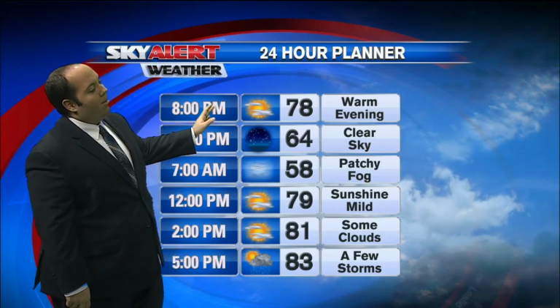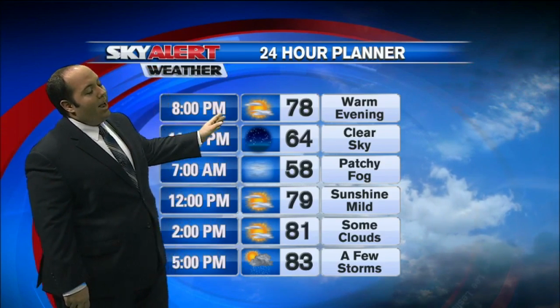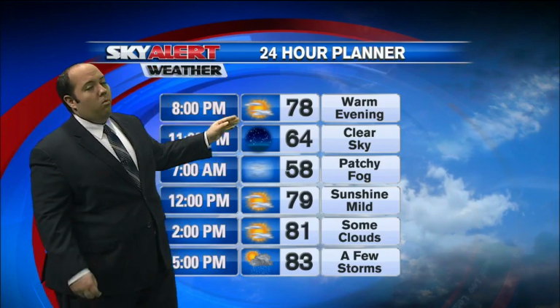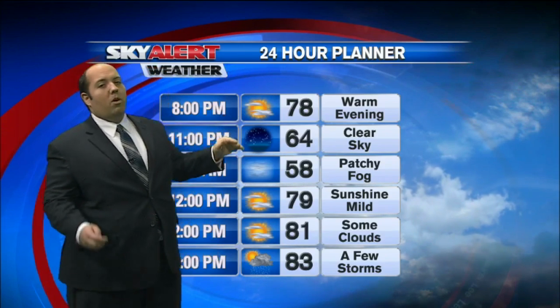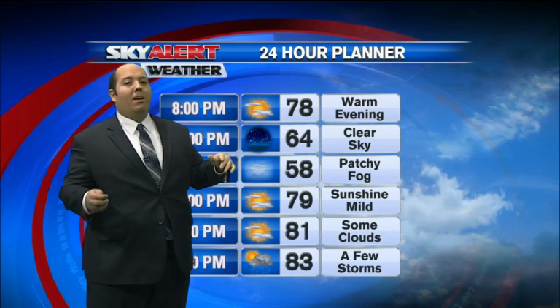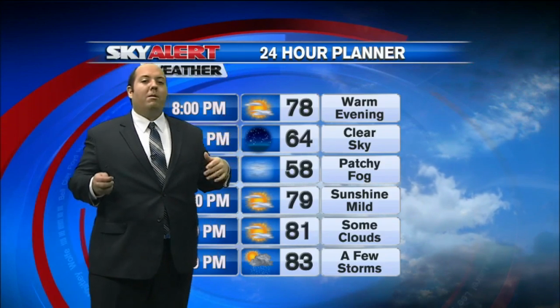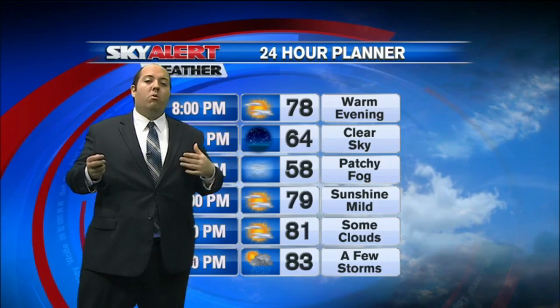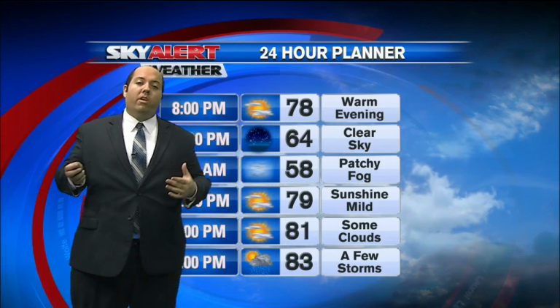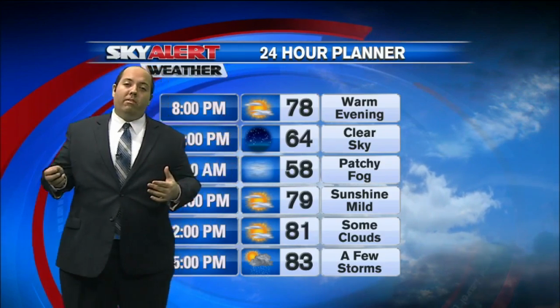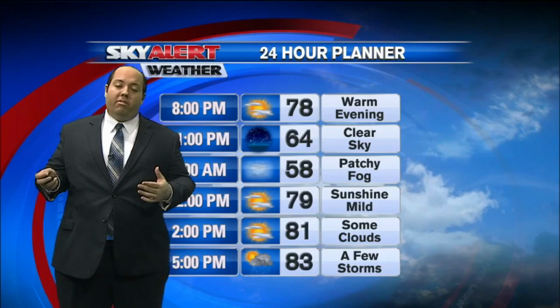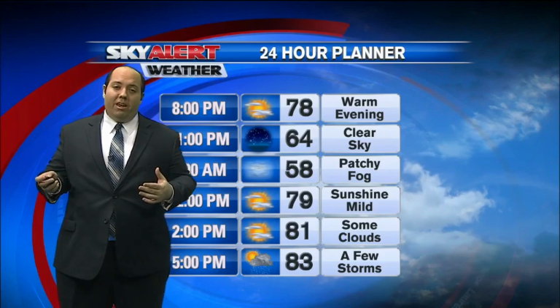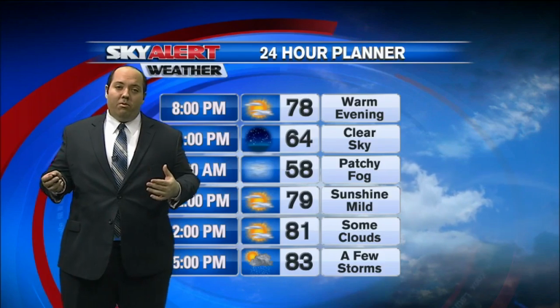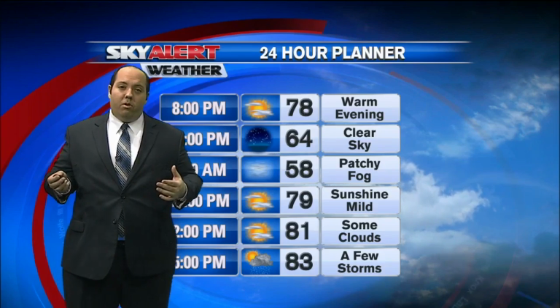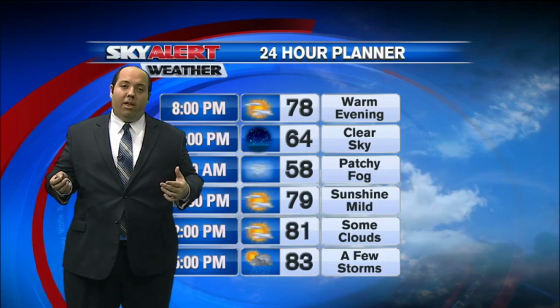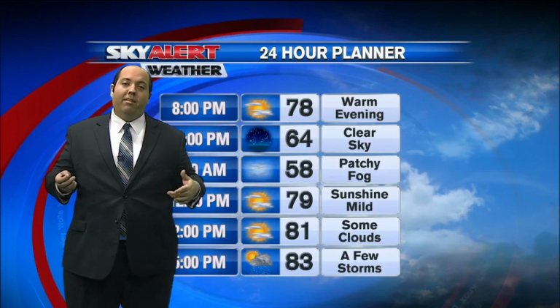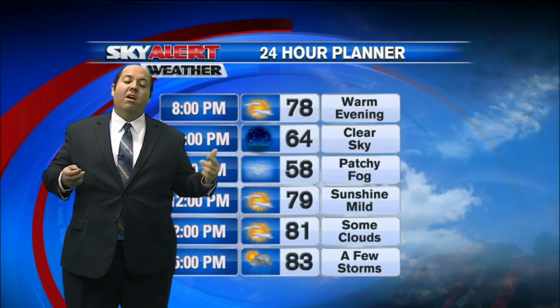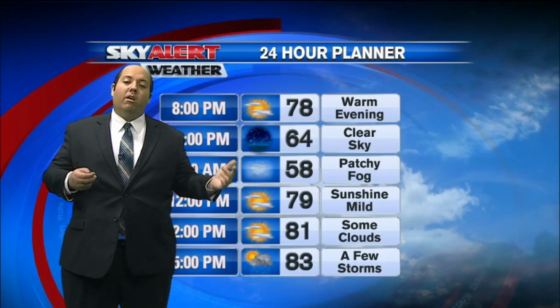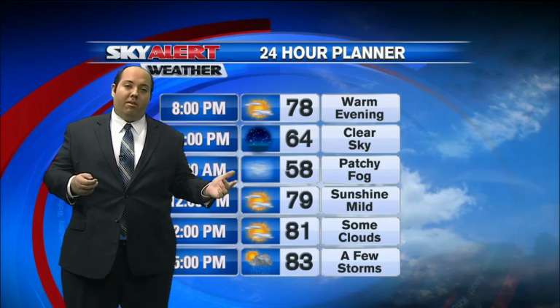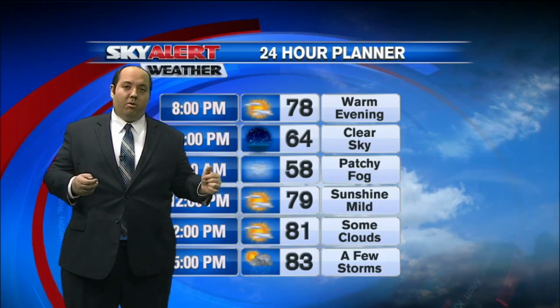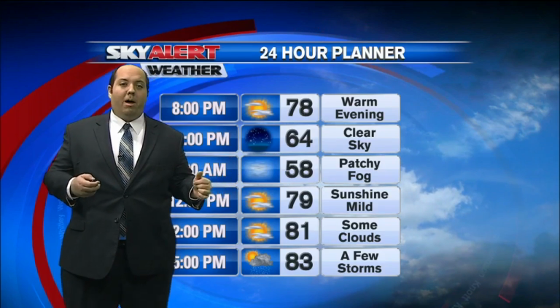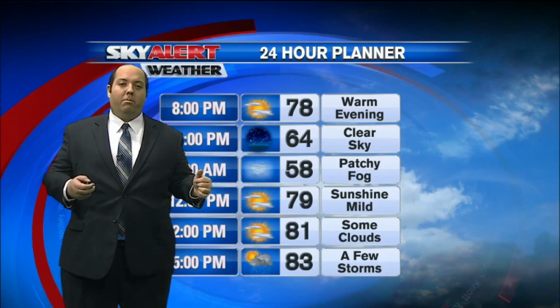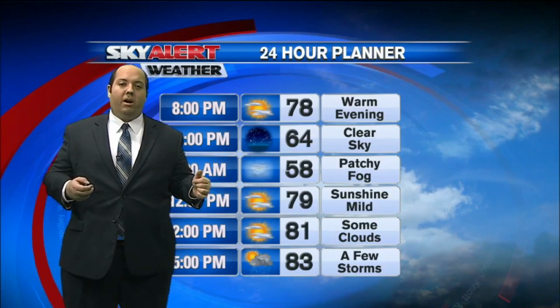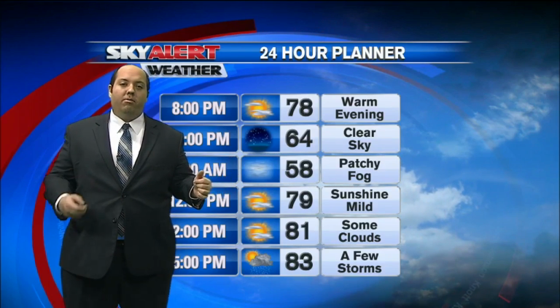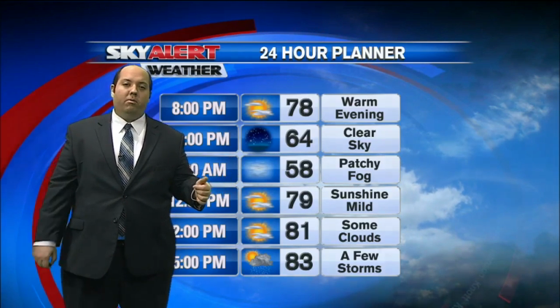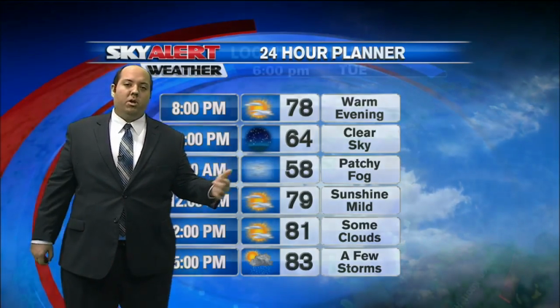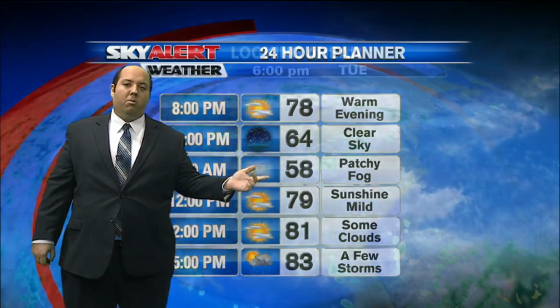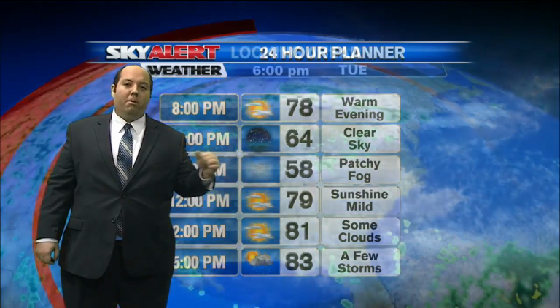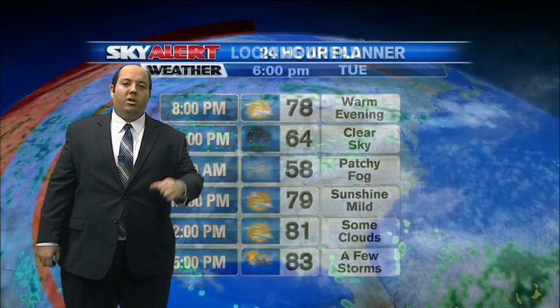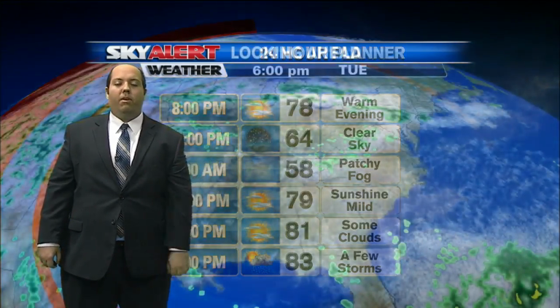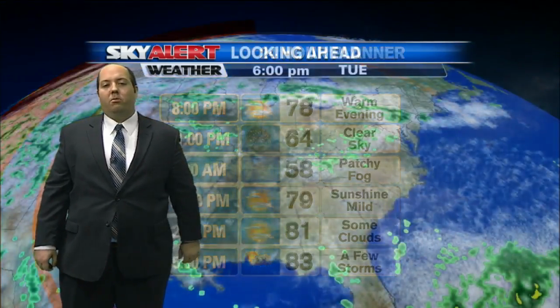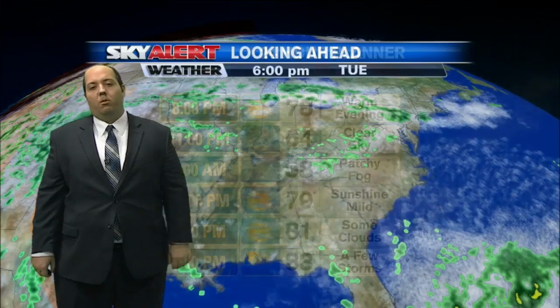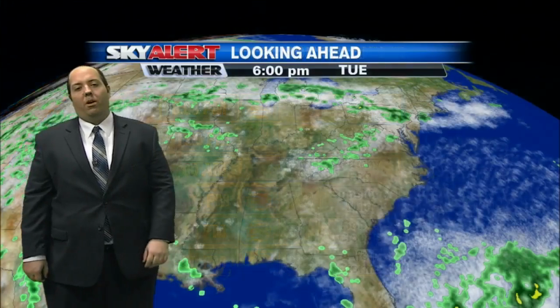Tonight, a warm evening — most of us sunny with a few clouds, except for those pop-up showers near the Virginia border, with patchy fog tomorrow morning.